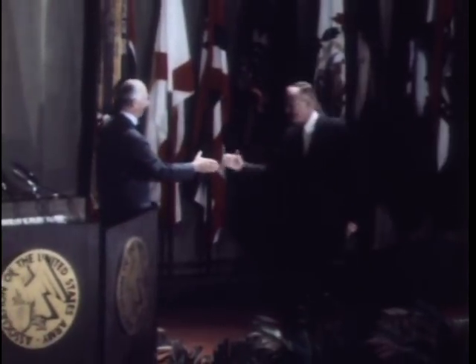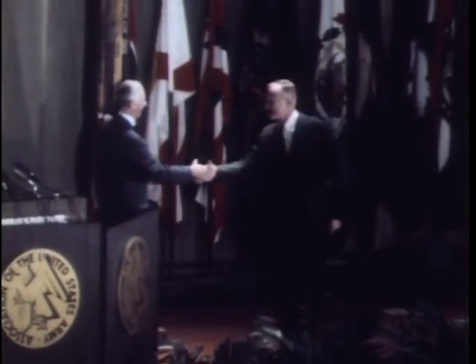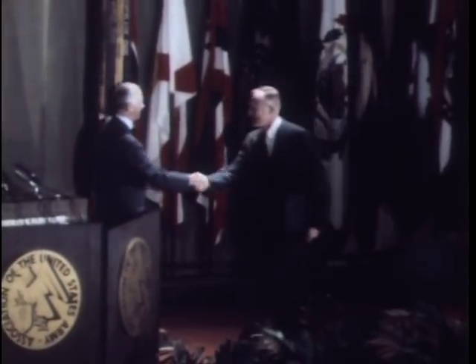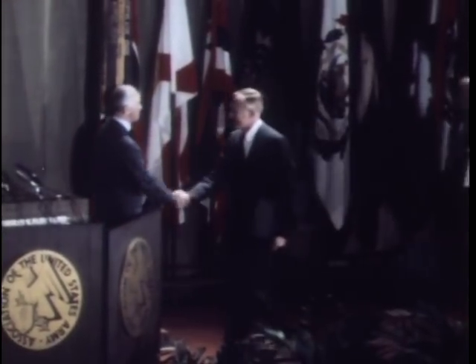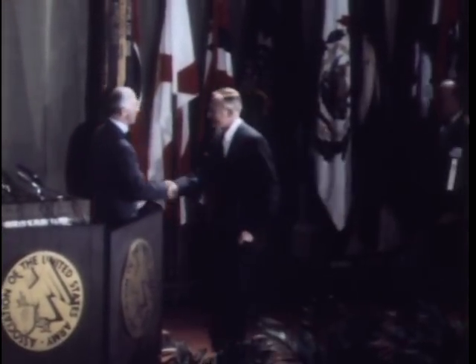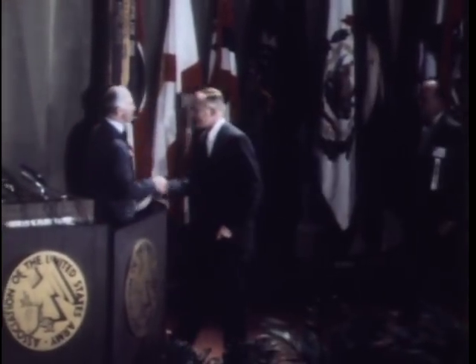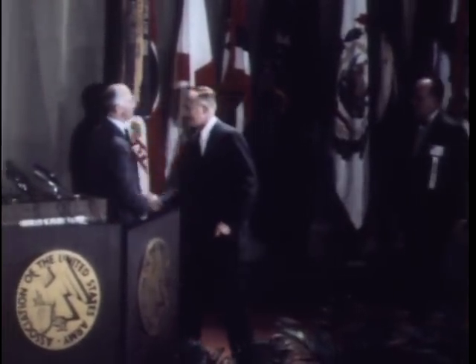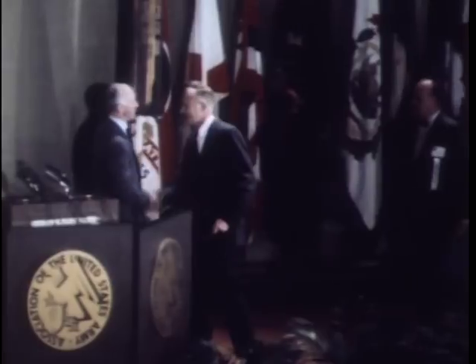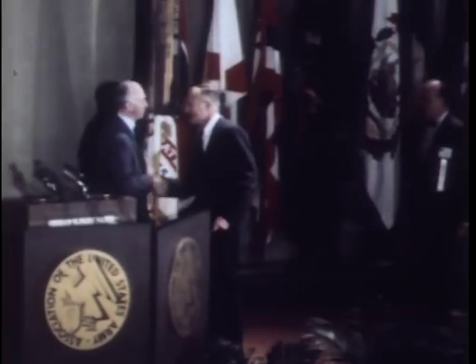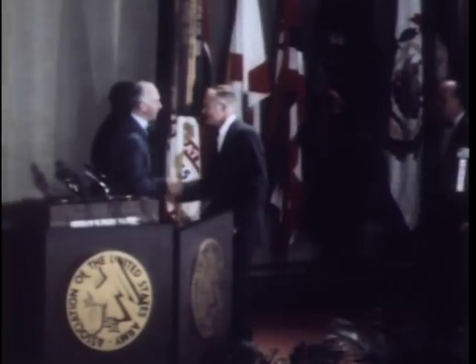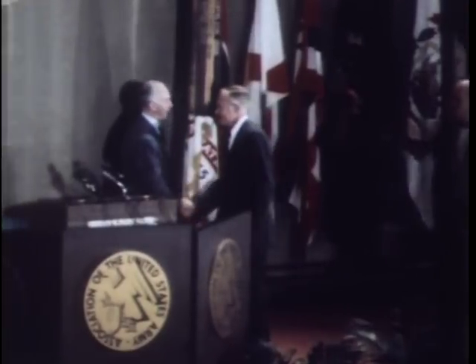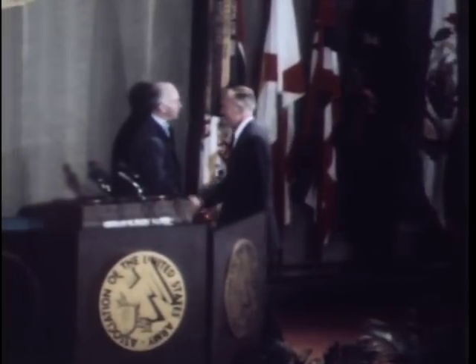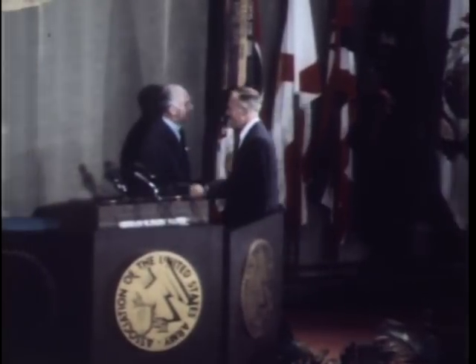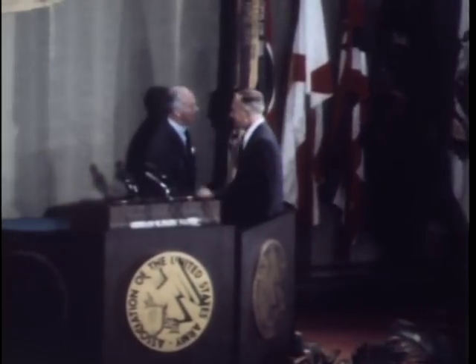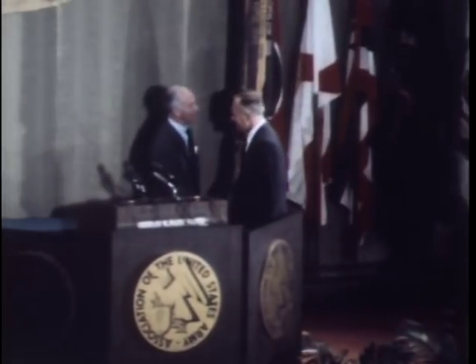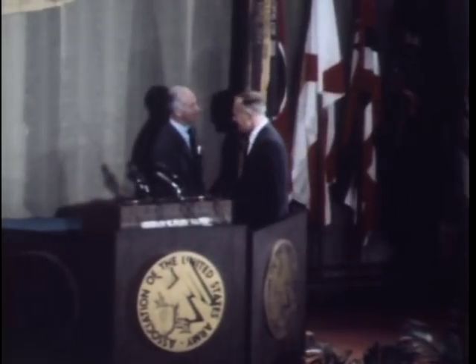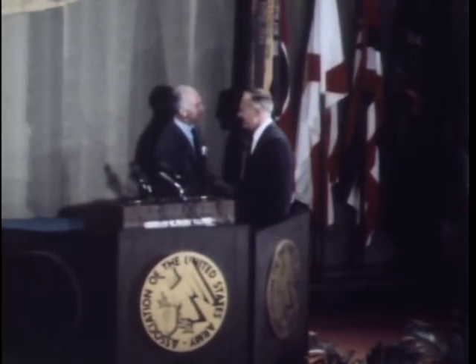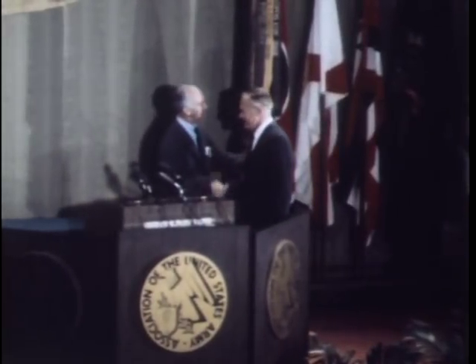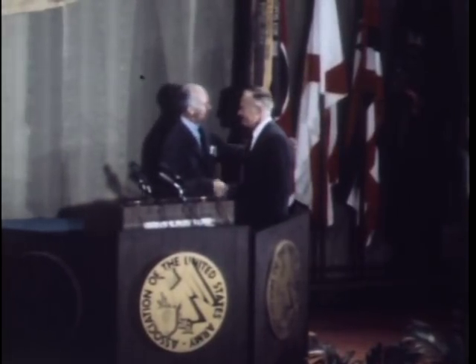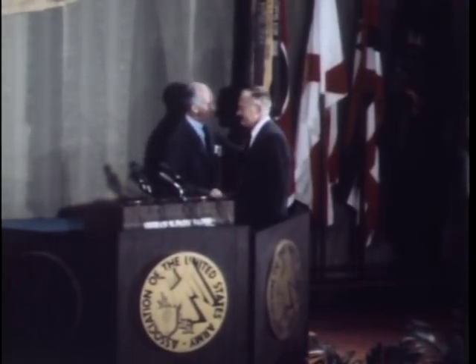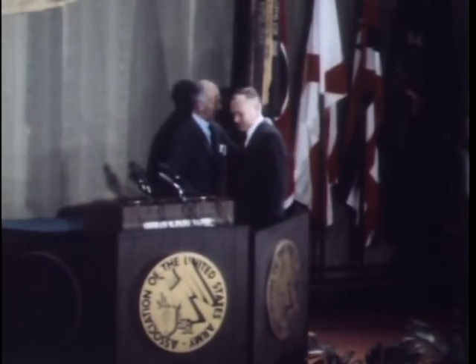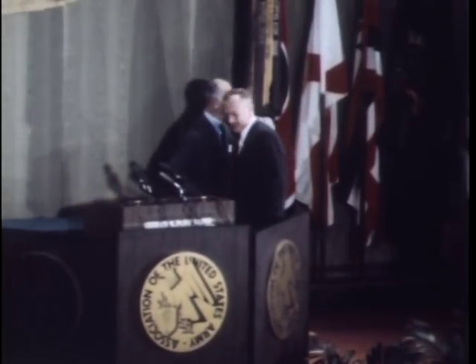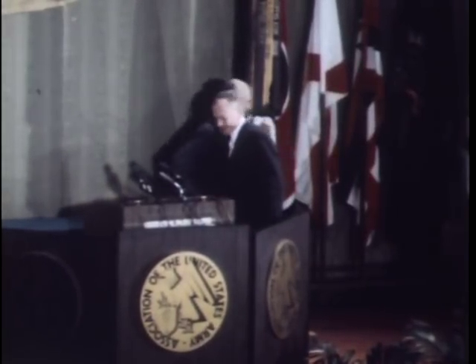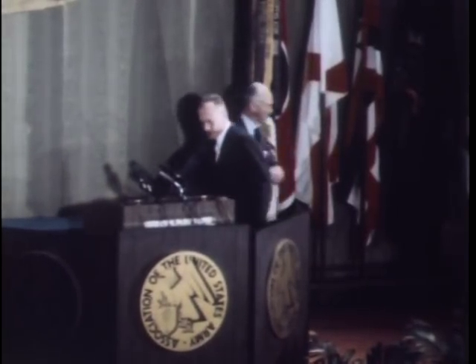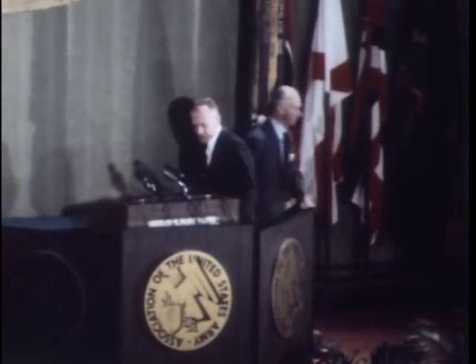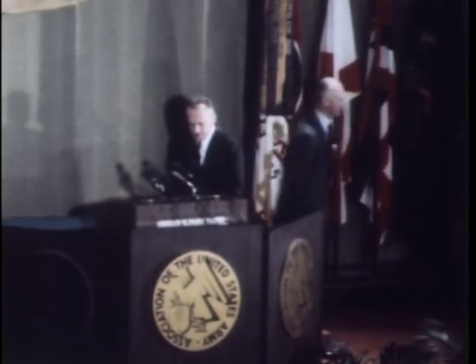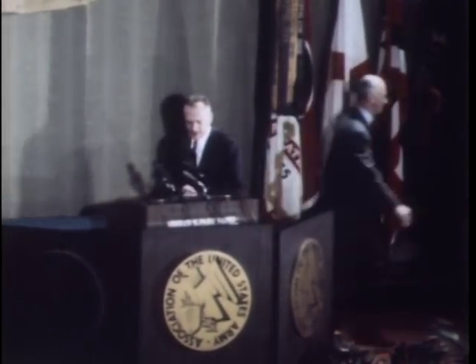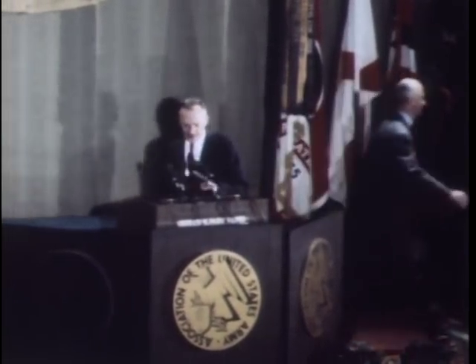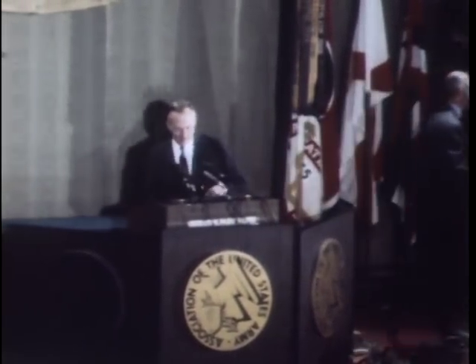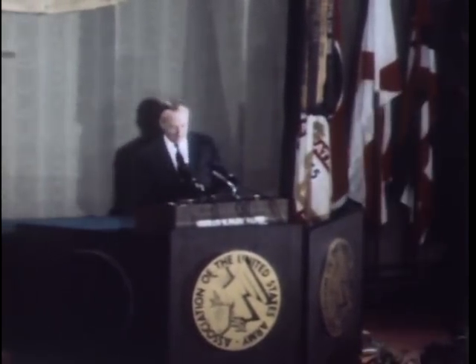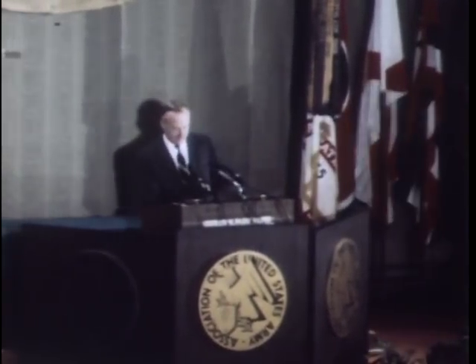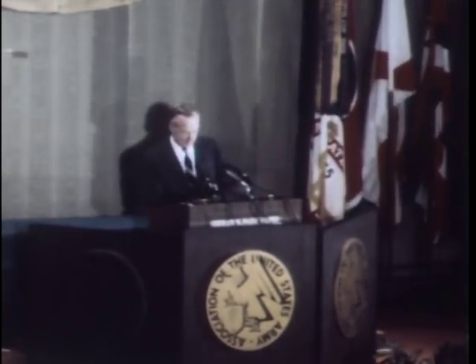President of the Association, Frank Pace Jr., introduces the keynote speaker, Army Secretary Reaser.